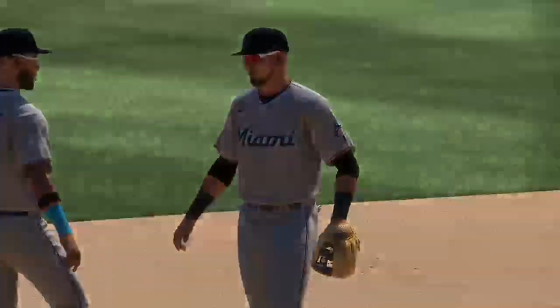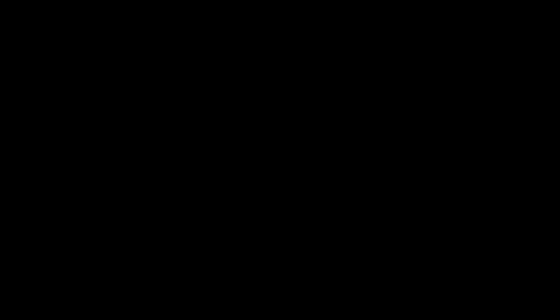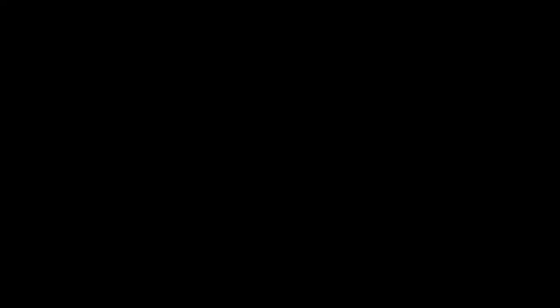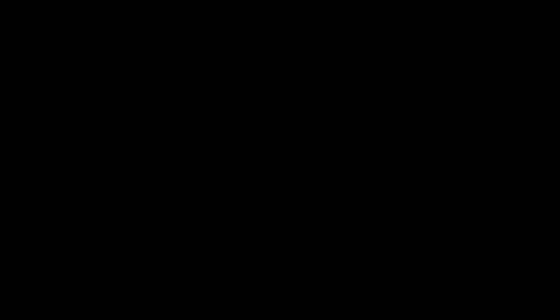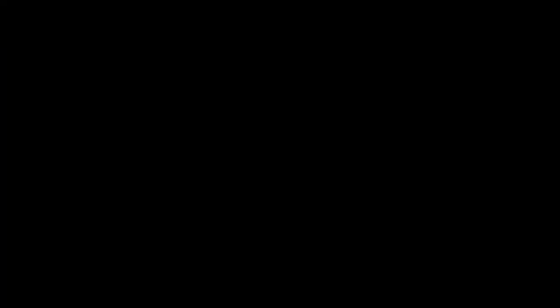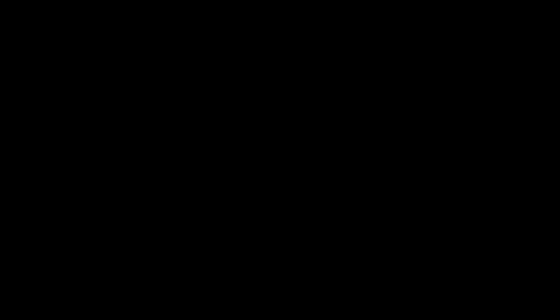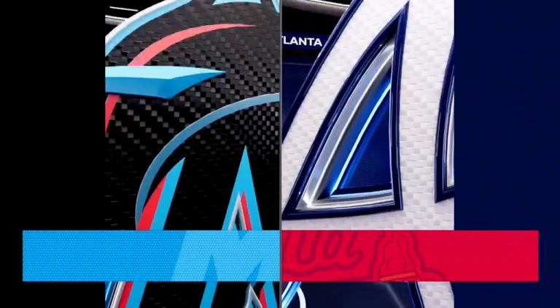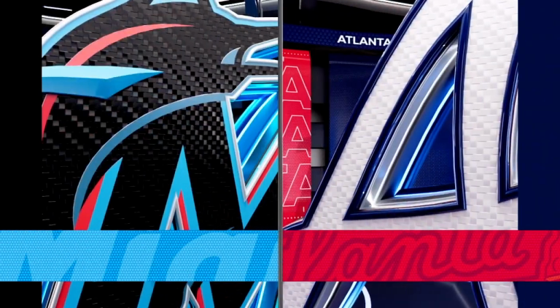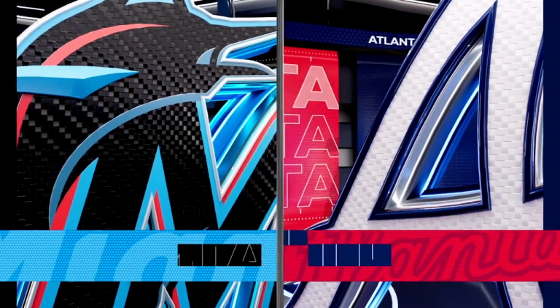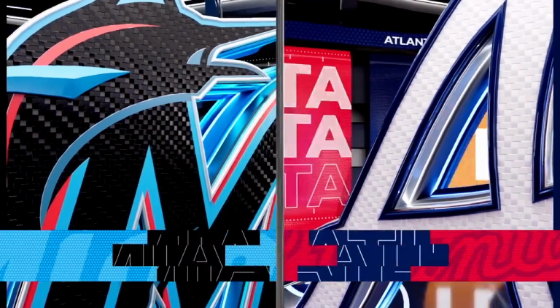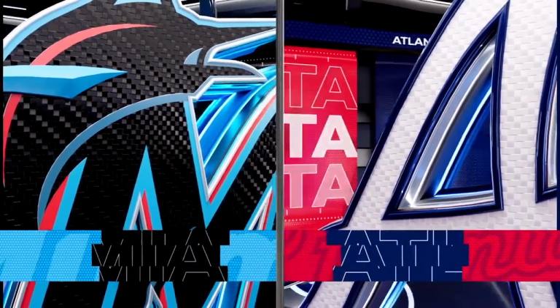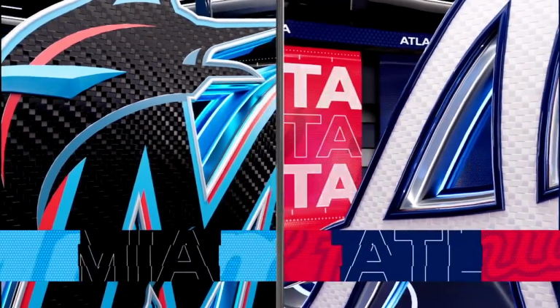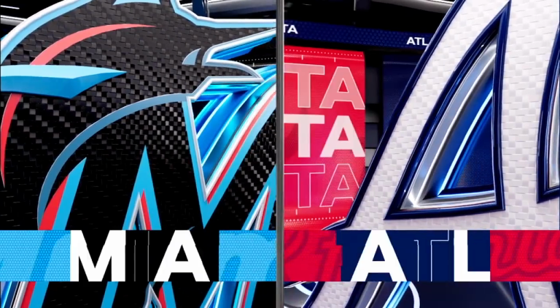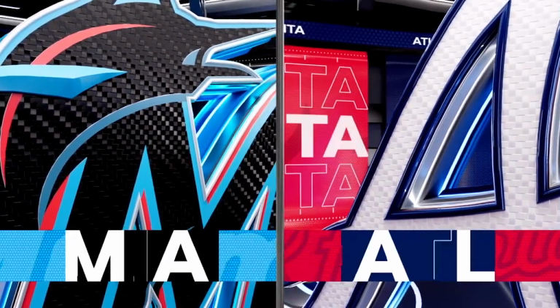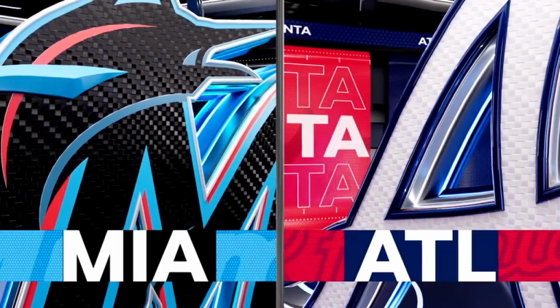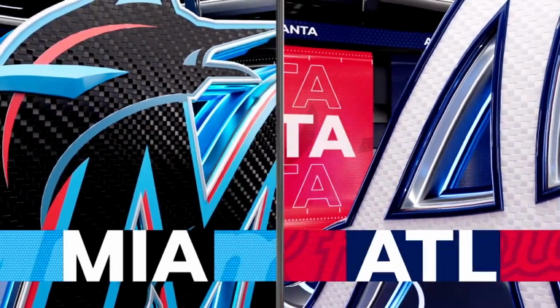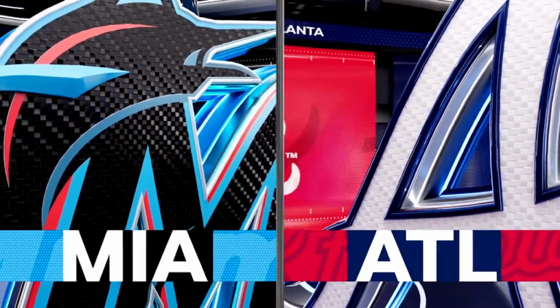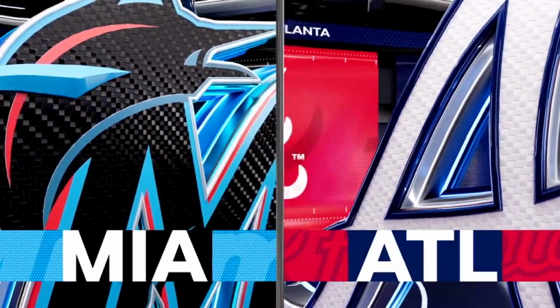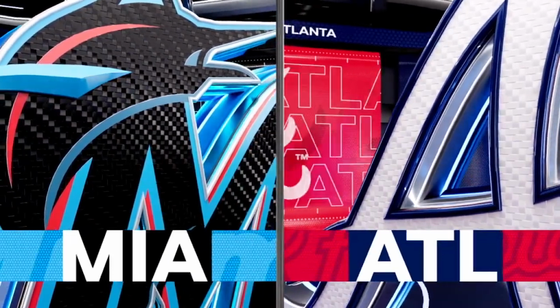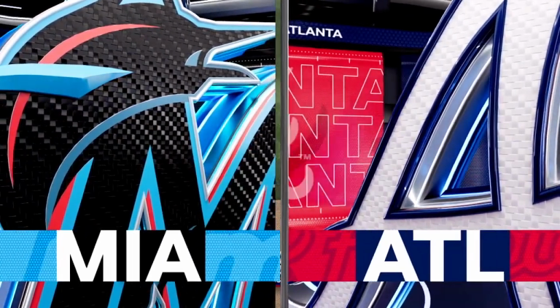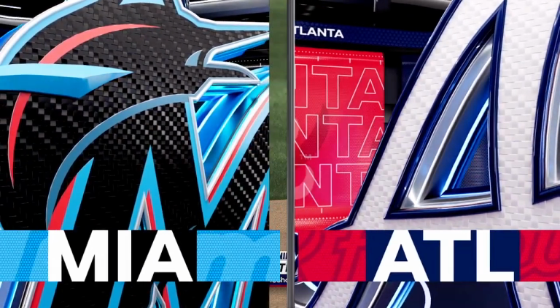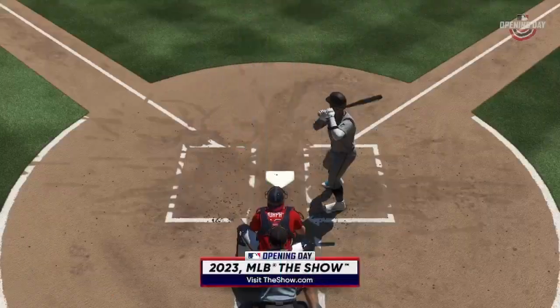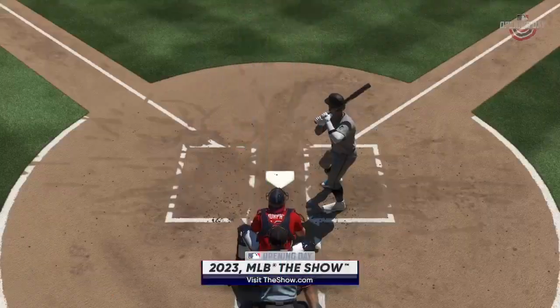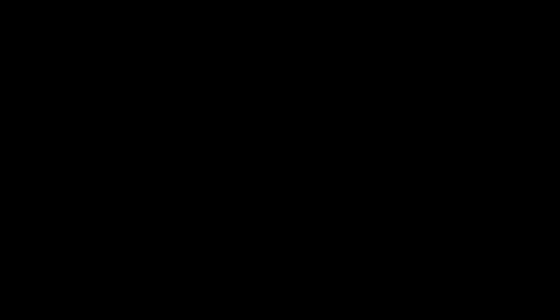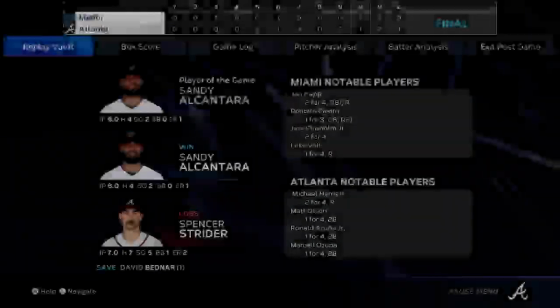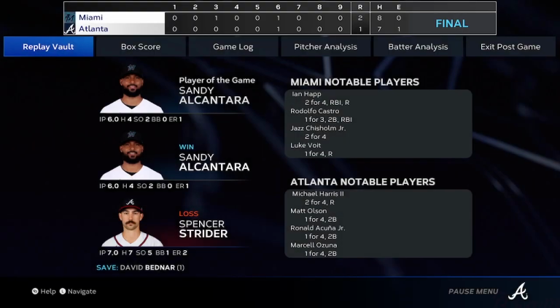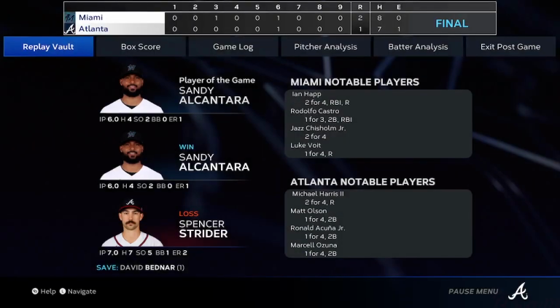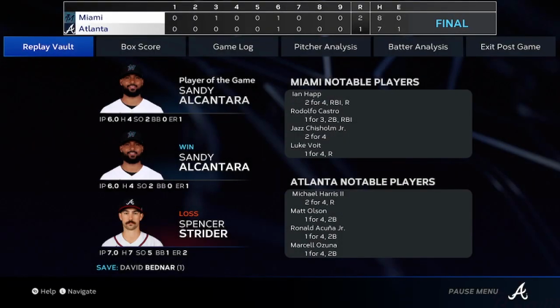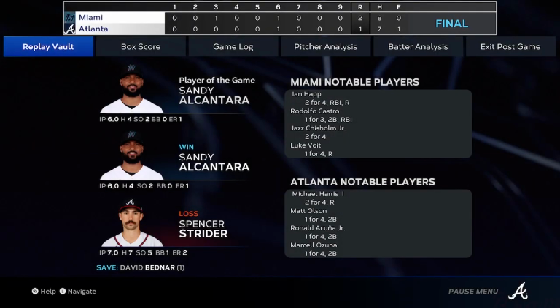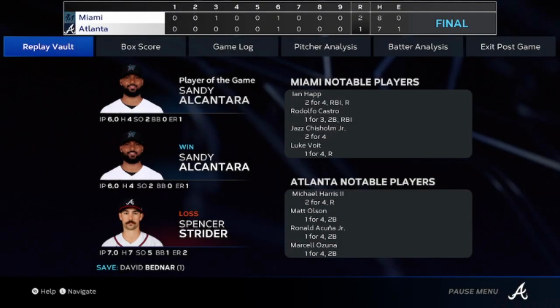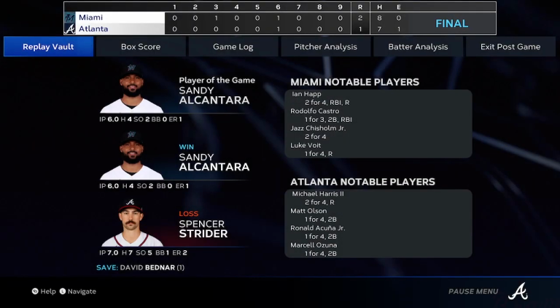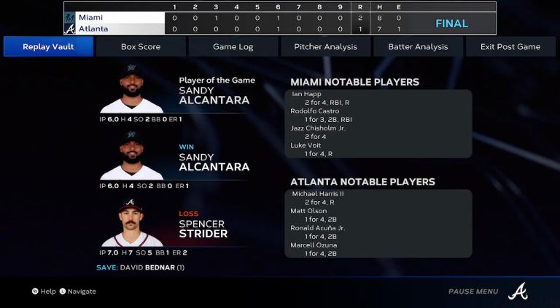And the Marlins take the season opener and move to 1-0. Your final score here today, 2-1.